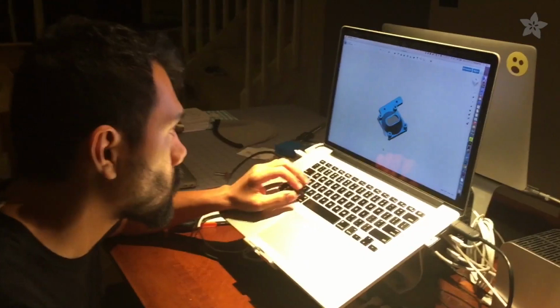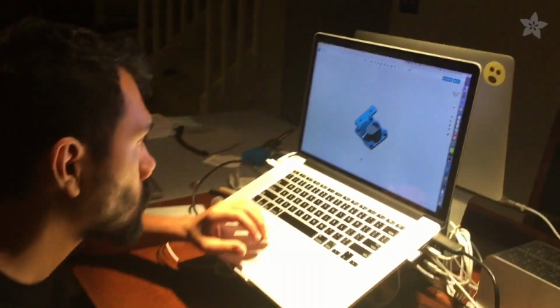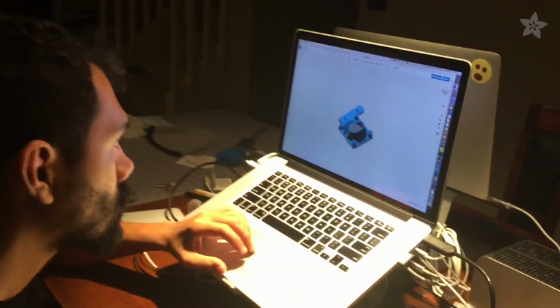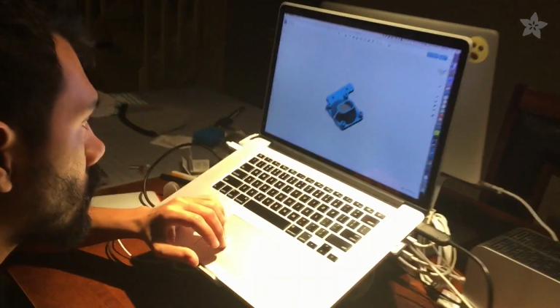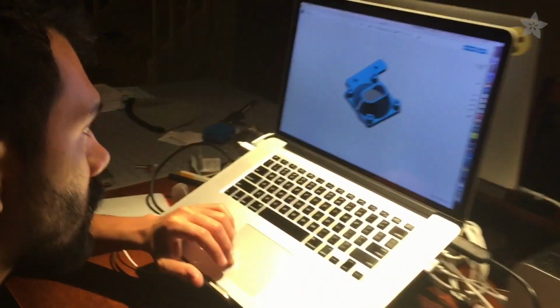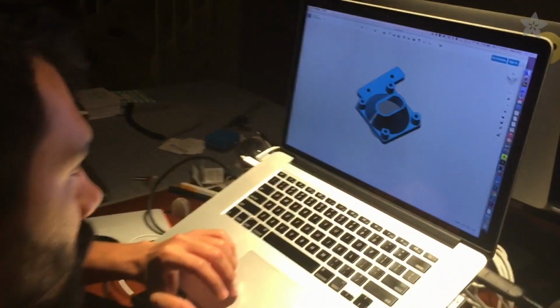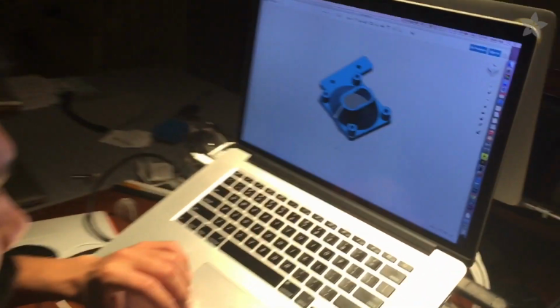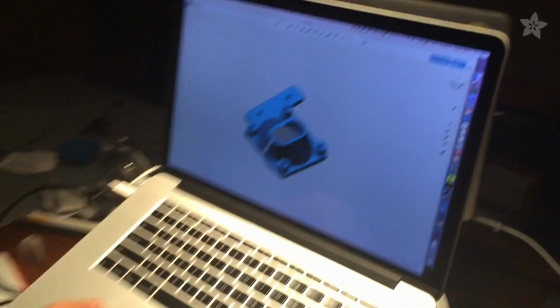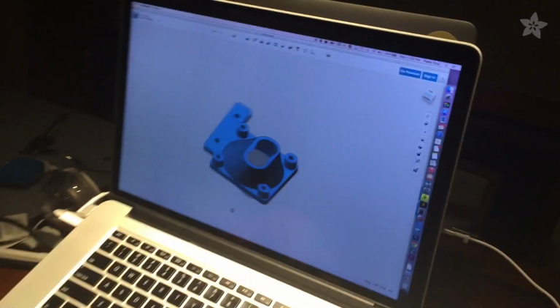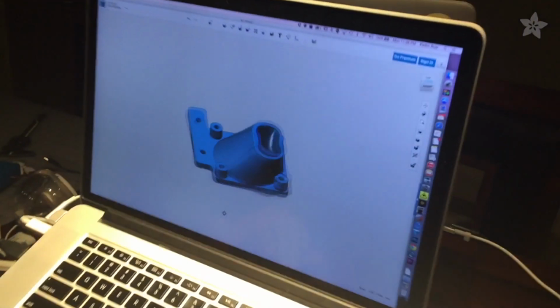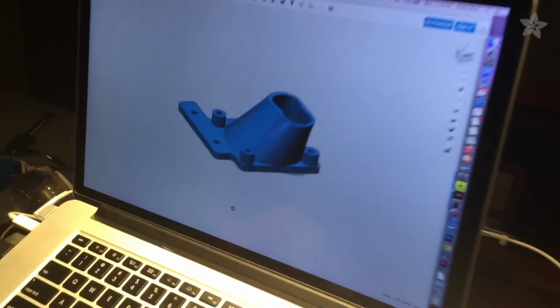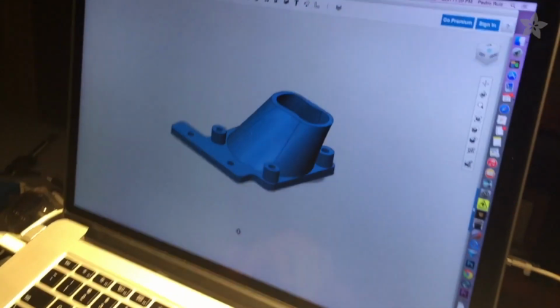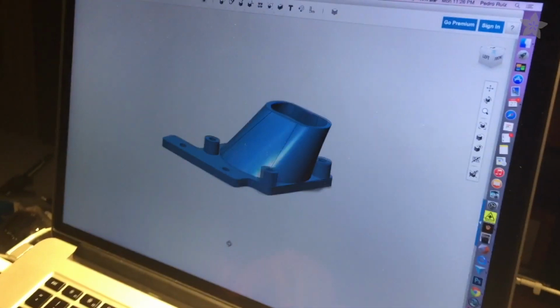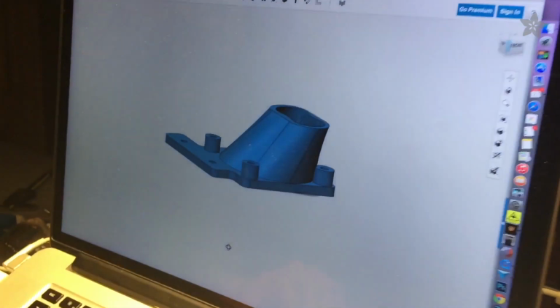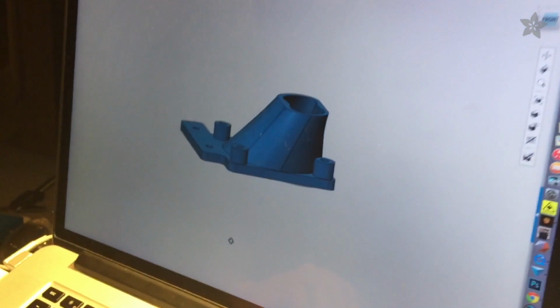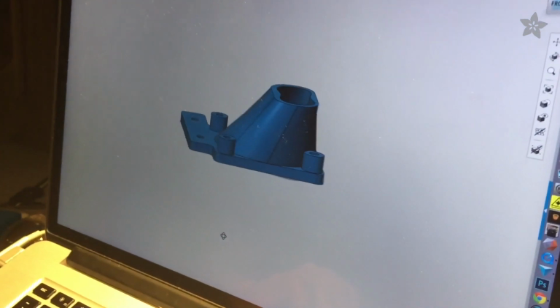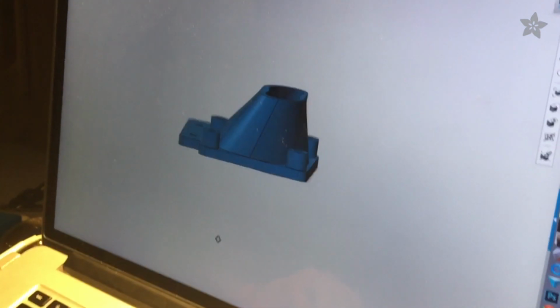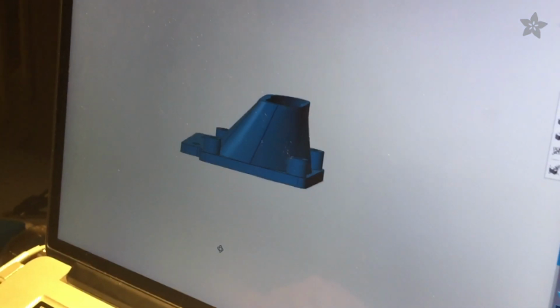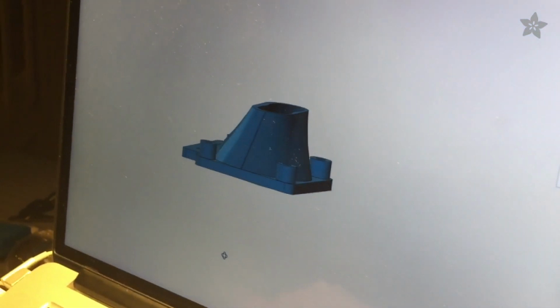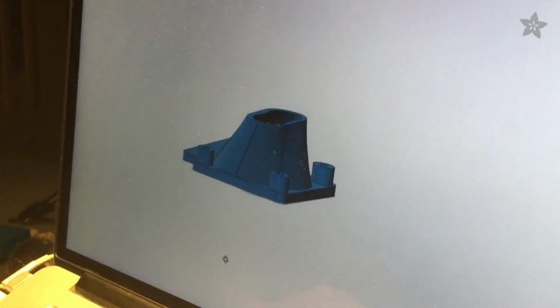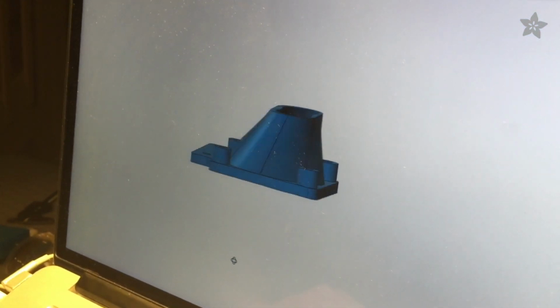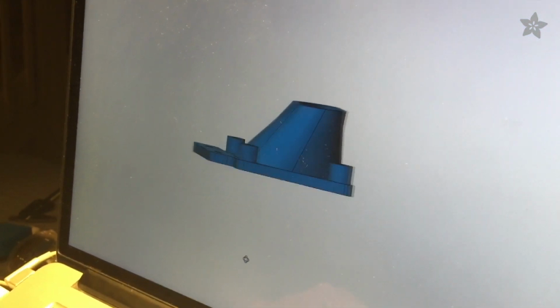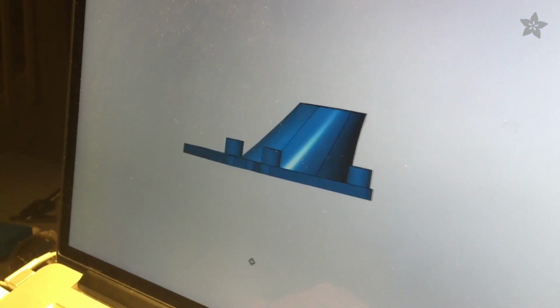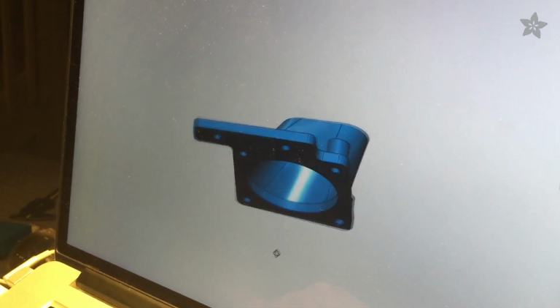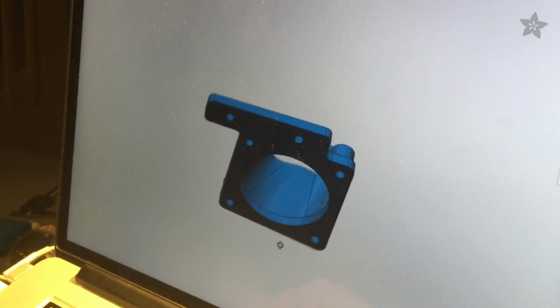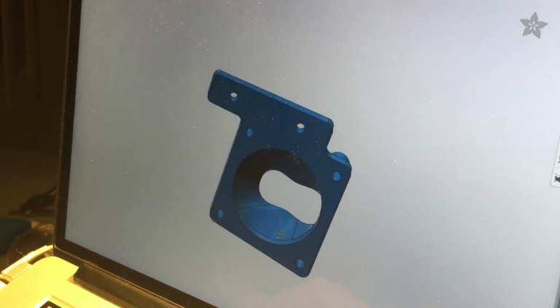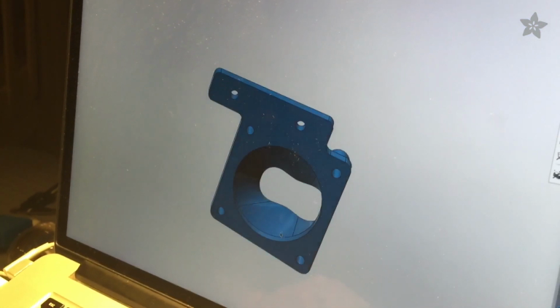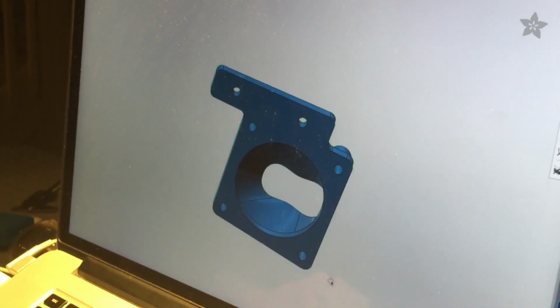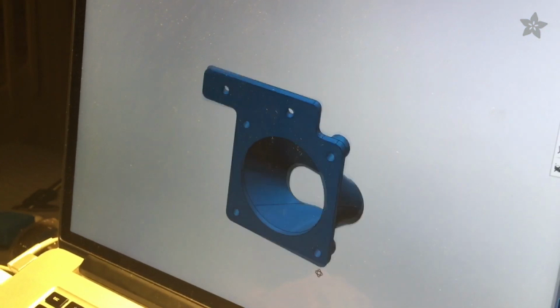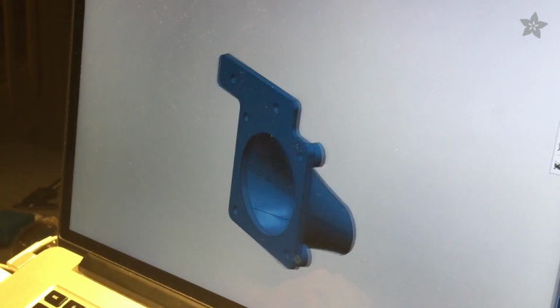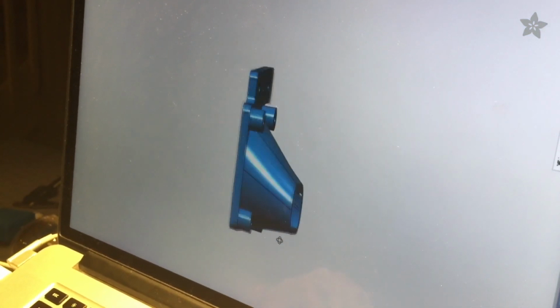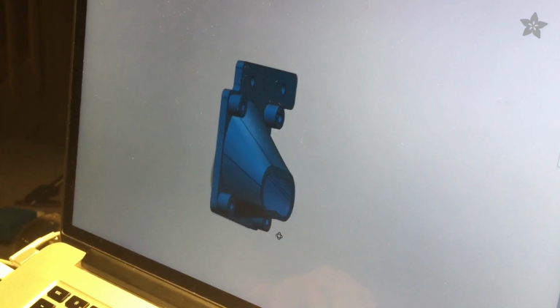We have to rebuild our shapes because the fan shroud we found on Thingiverse is pointing the wrong way. Here's the final design — the shorter fan shroud — it'll point downwards.